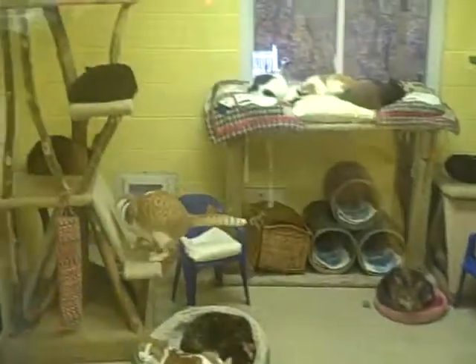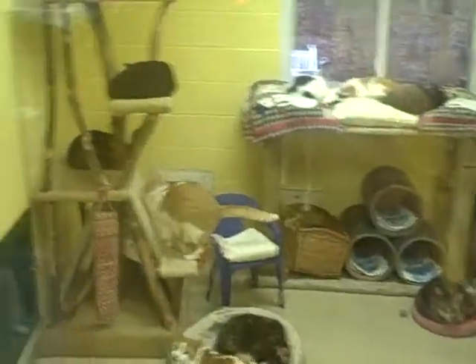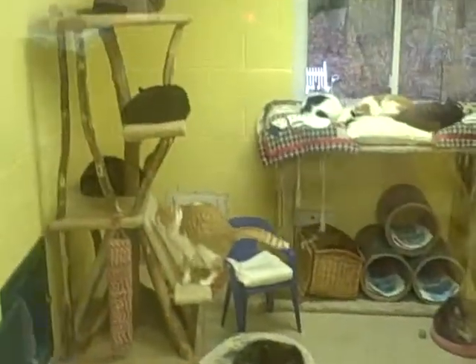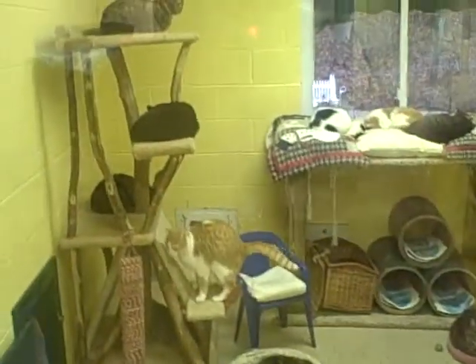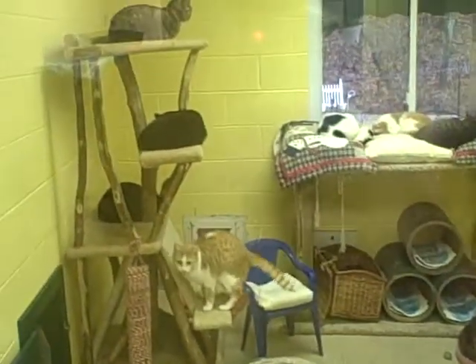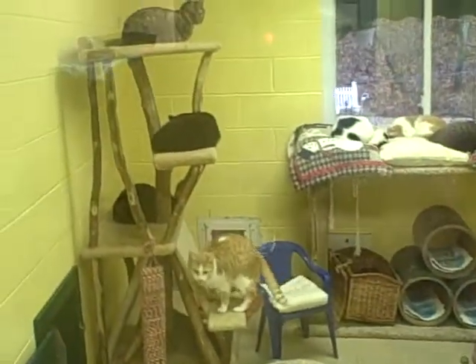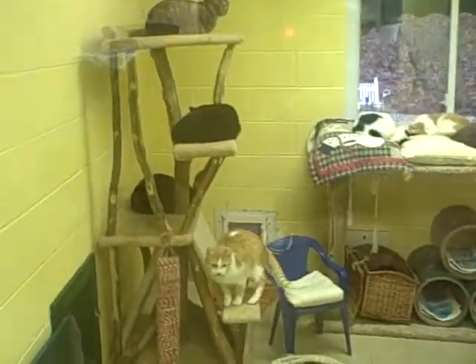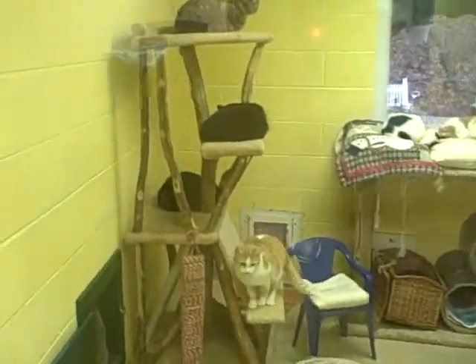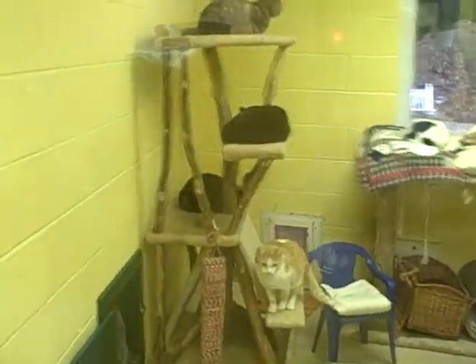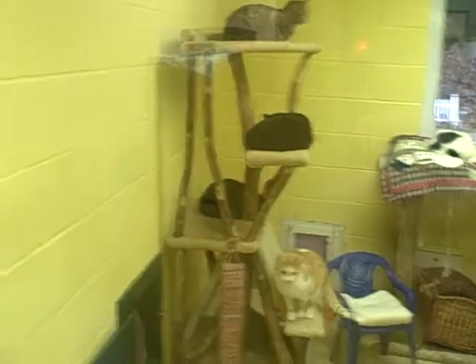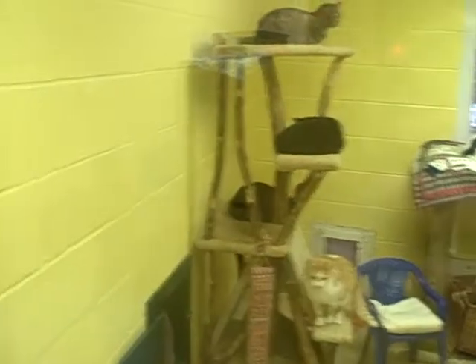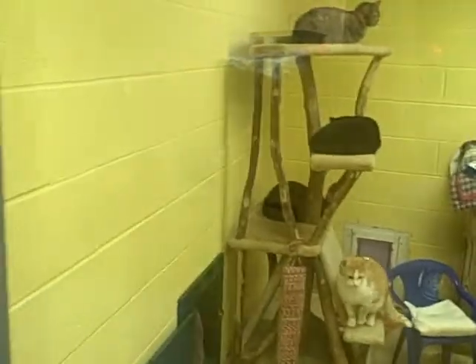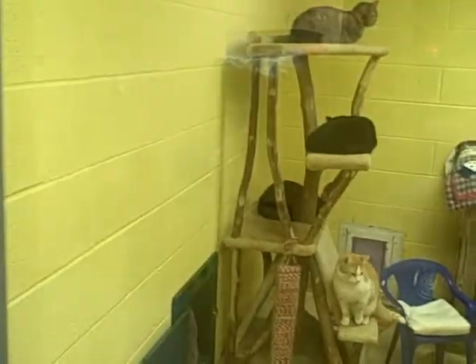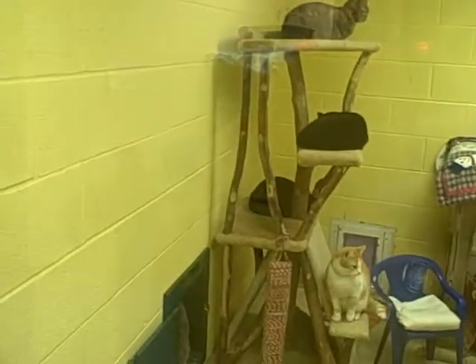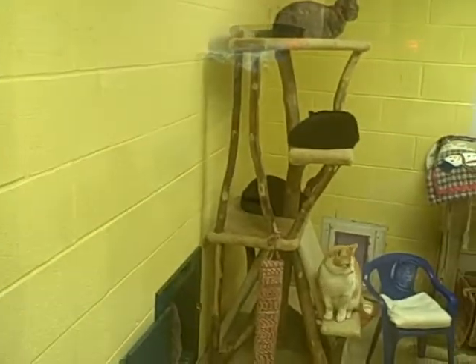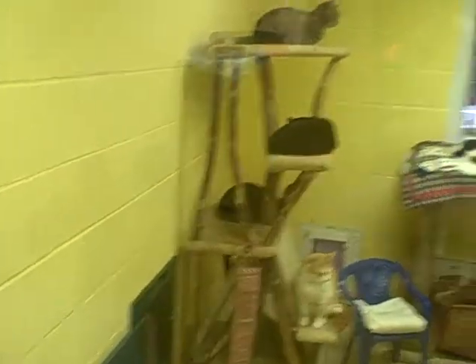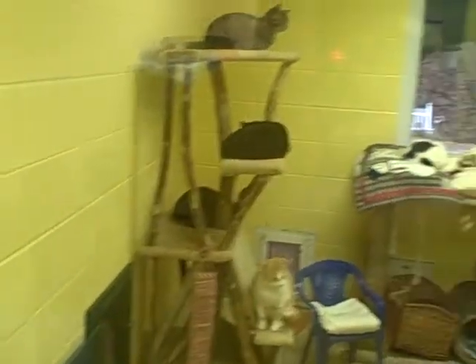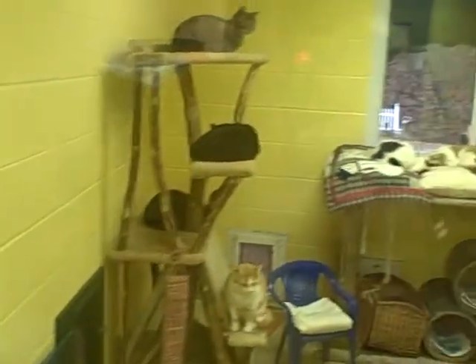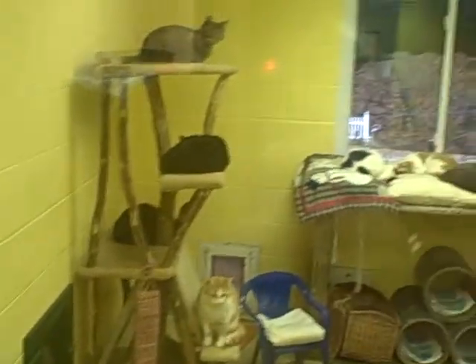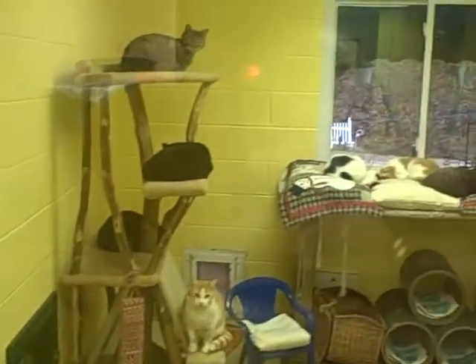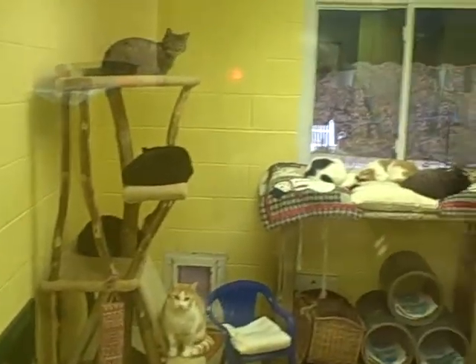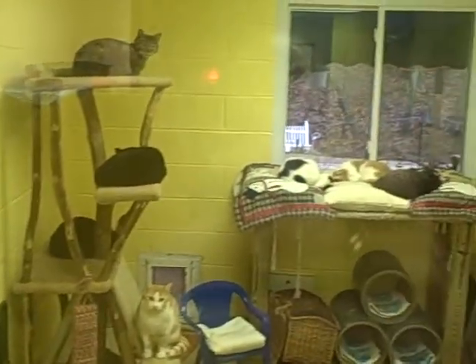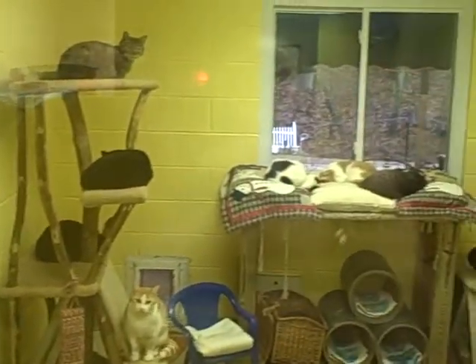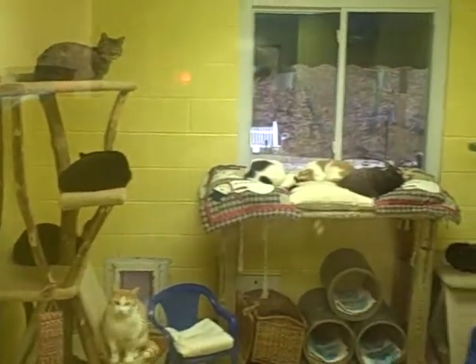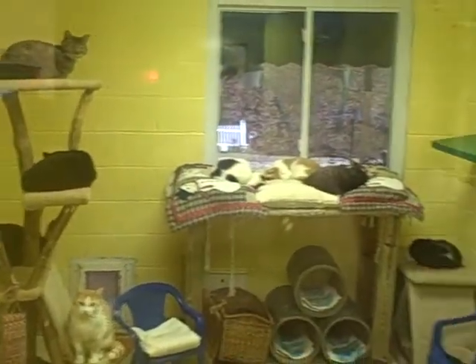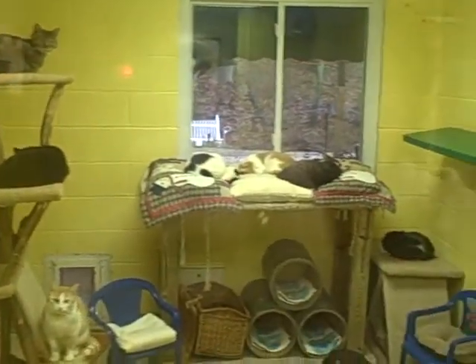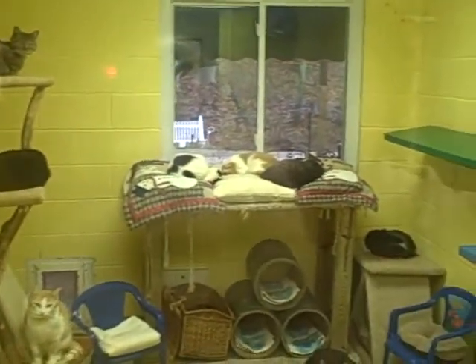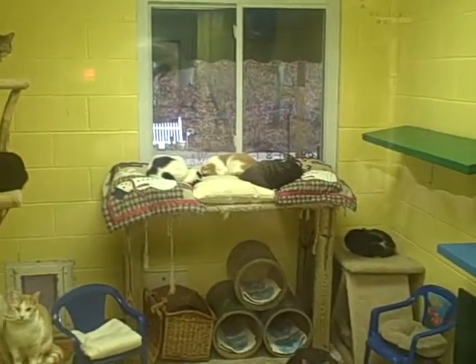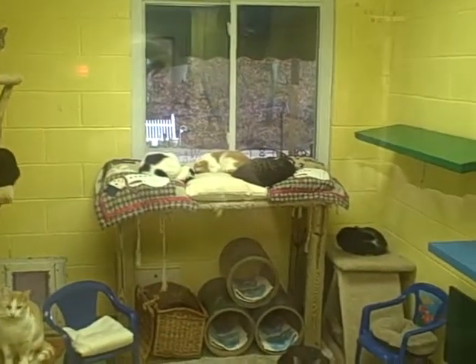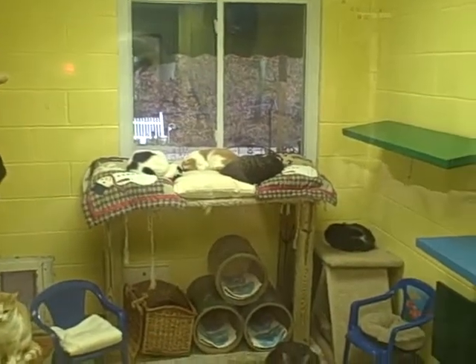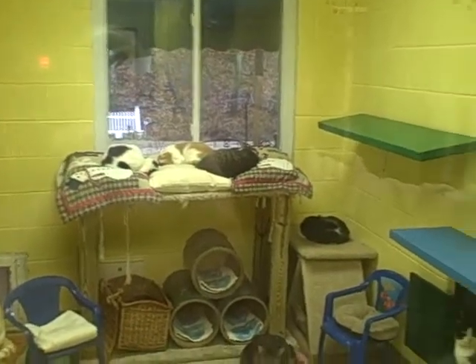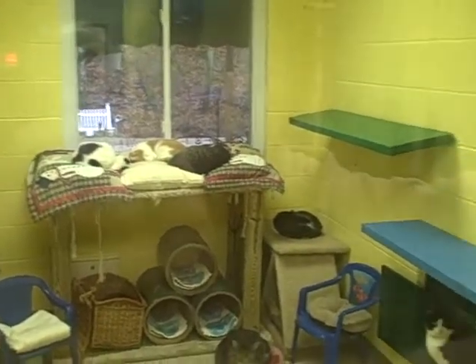This is cat room number three. These are still all adult cats.